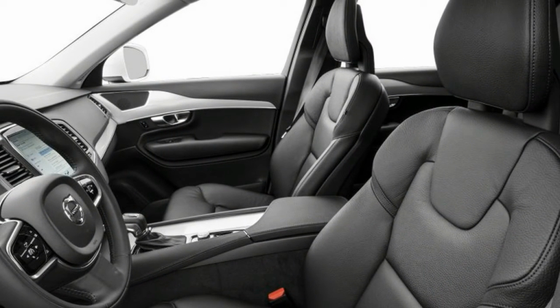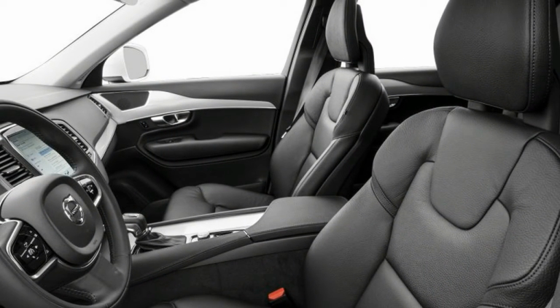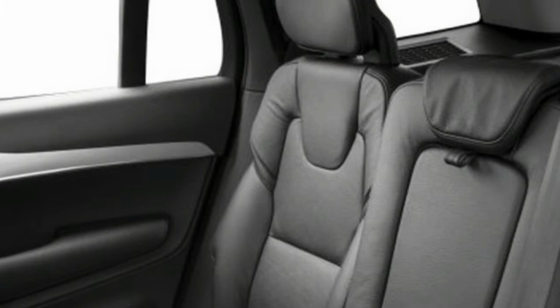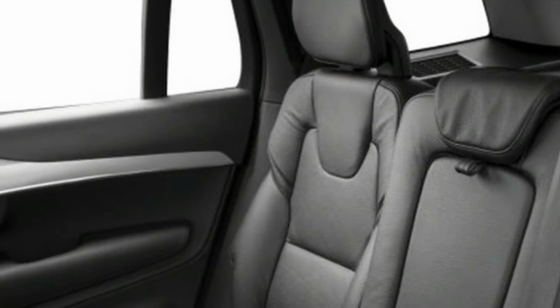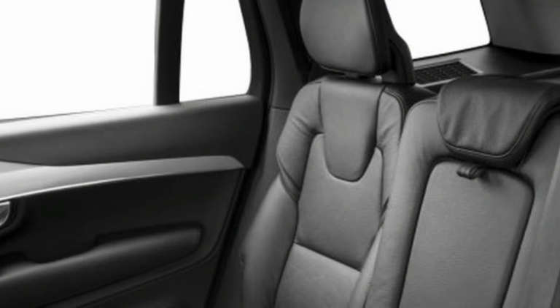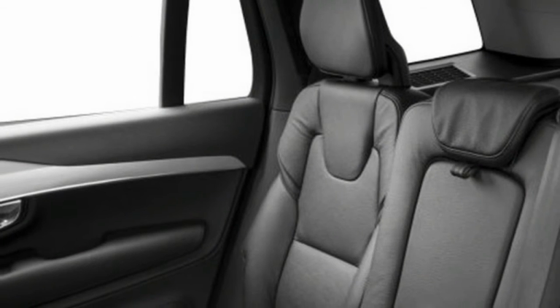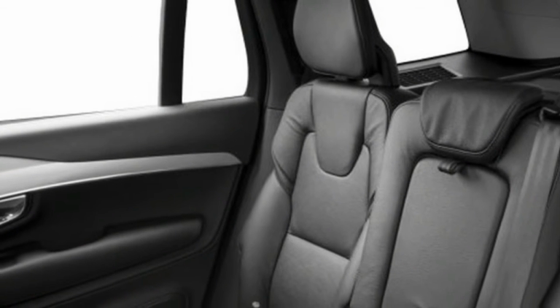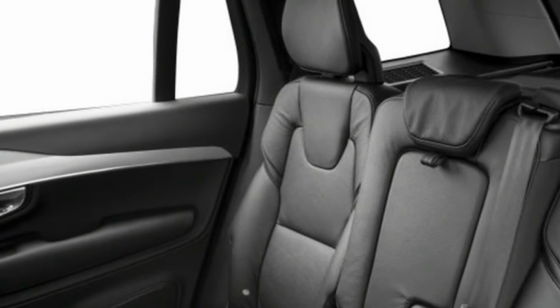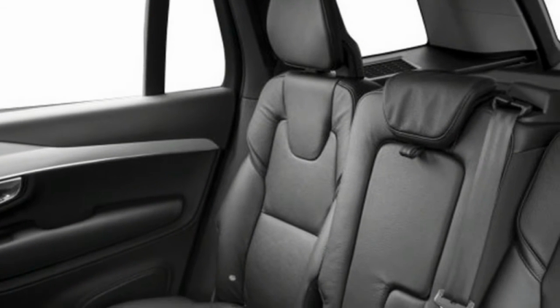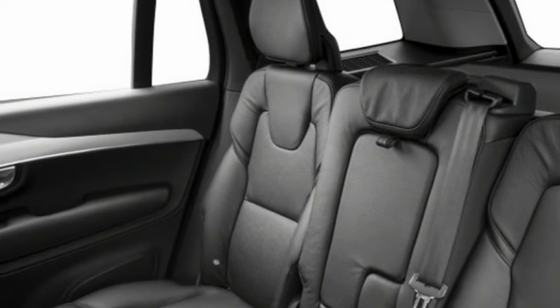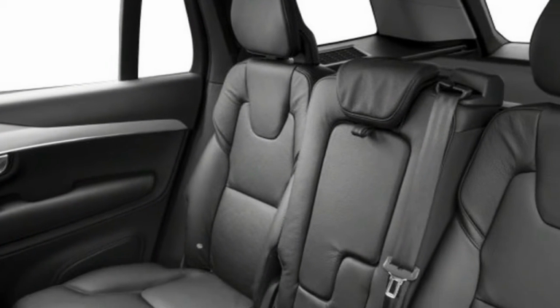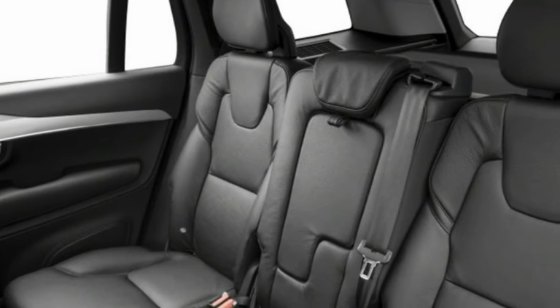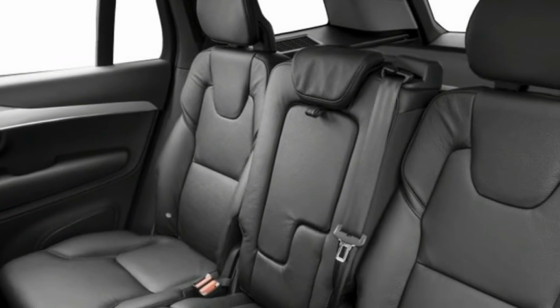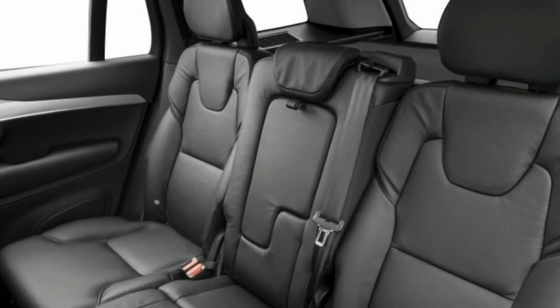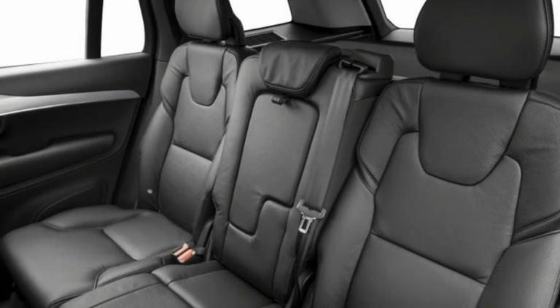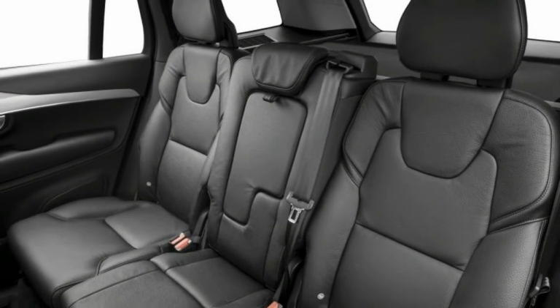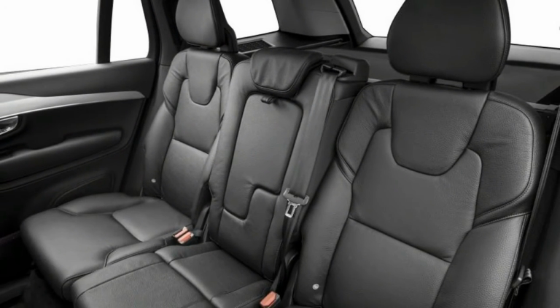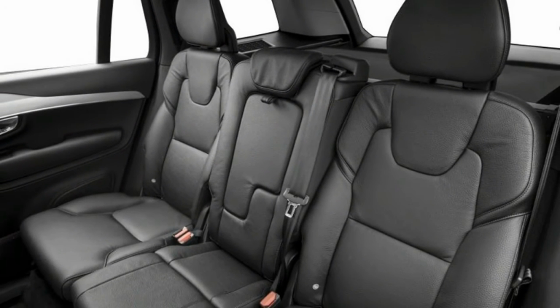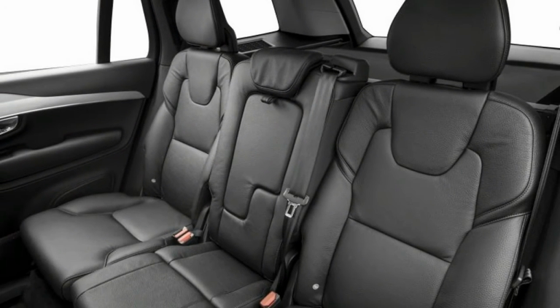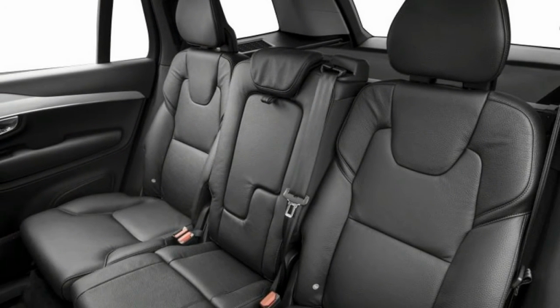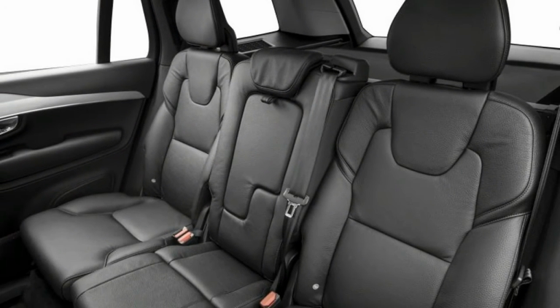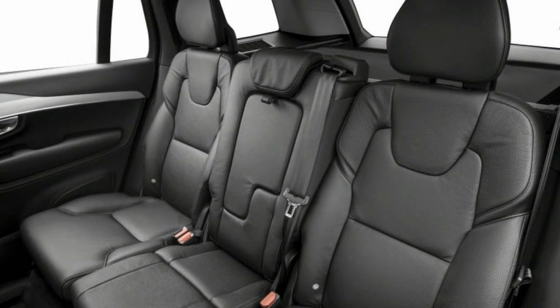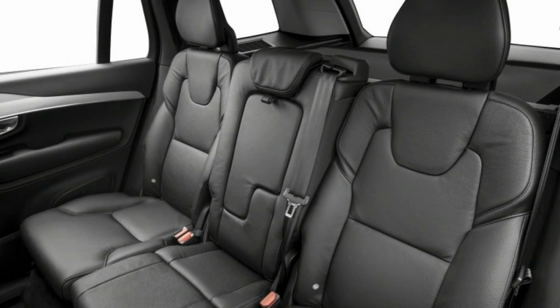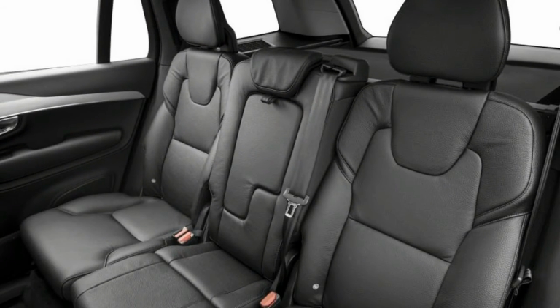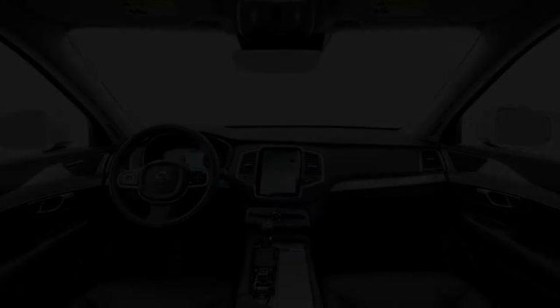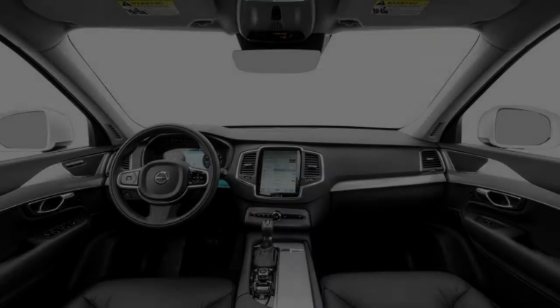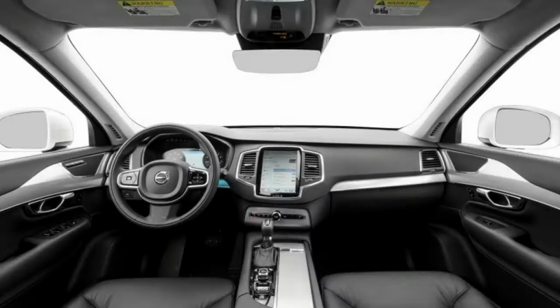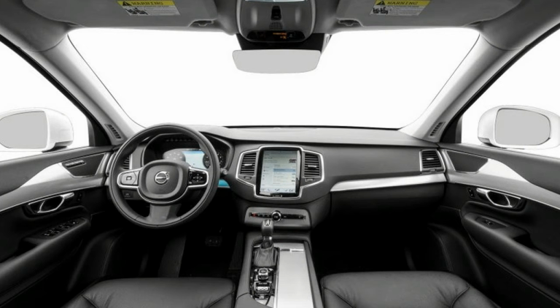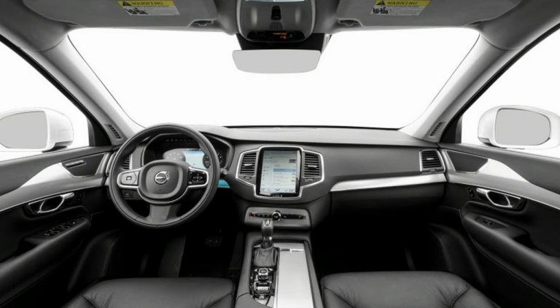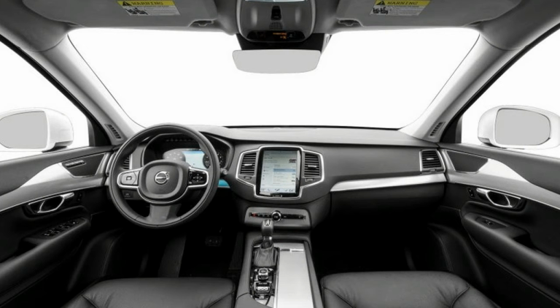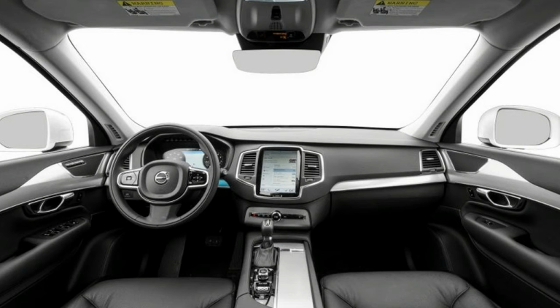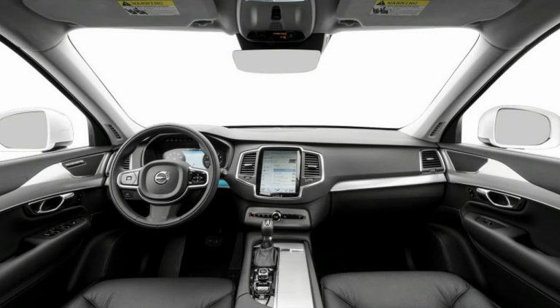Lows: Can approach starter home prices, minor powertrain flaws, base trim lacks the lineup's best features.